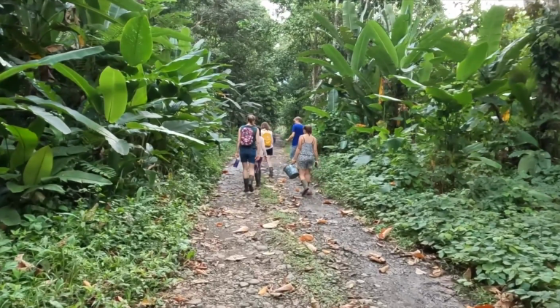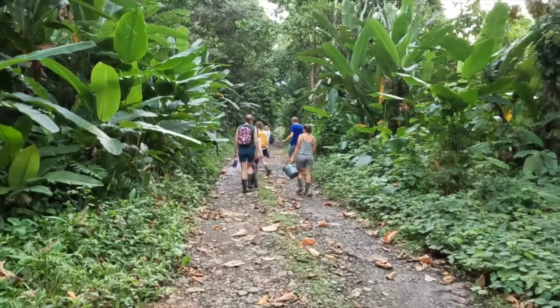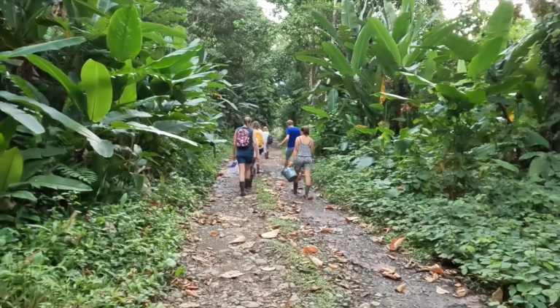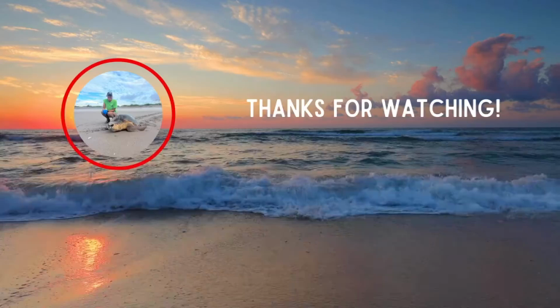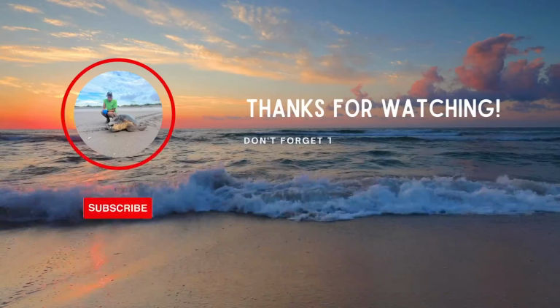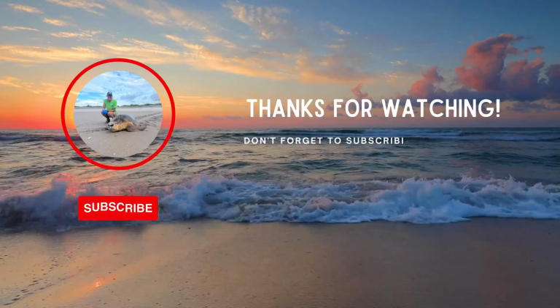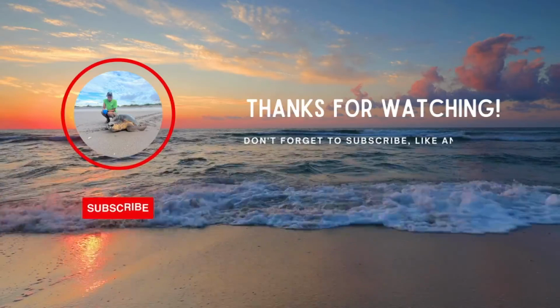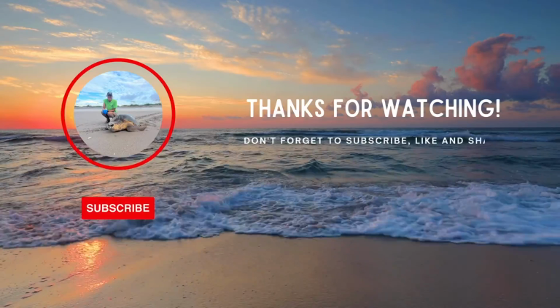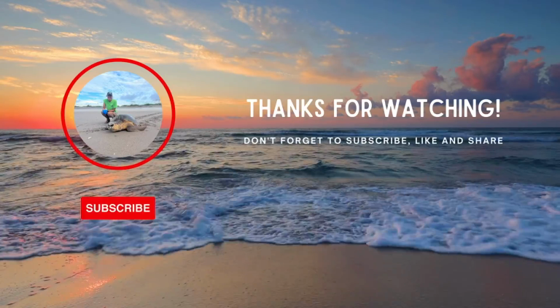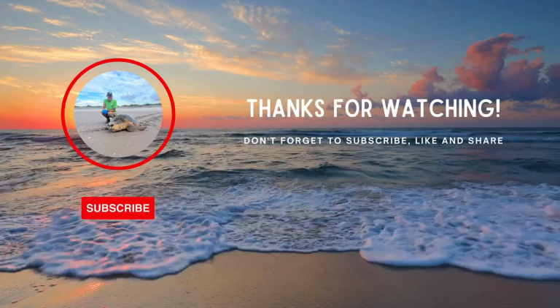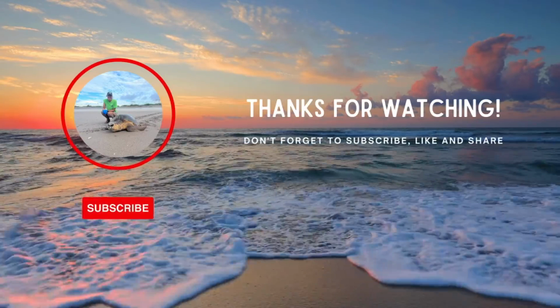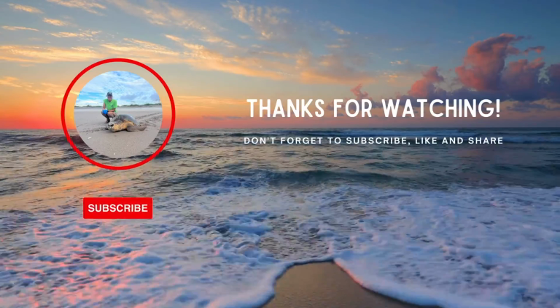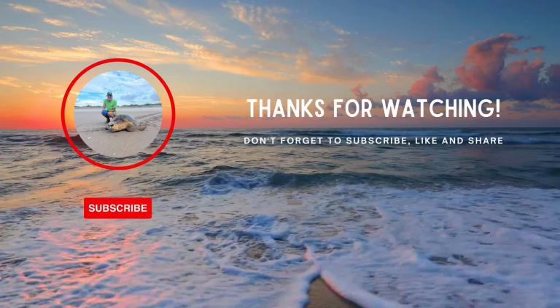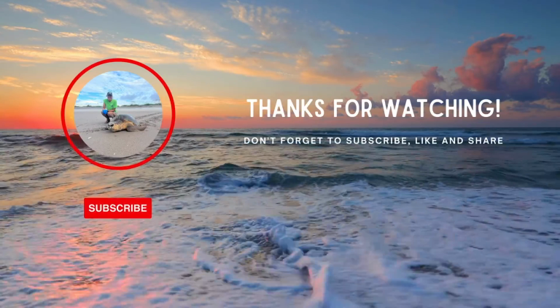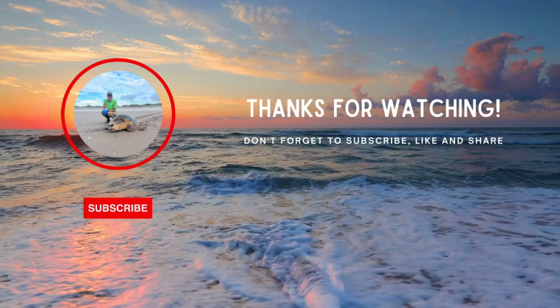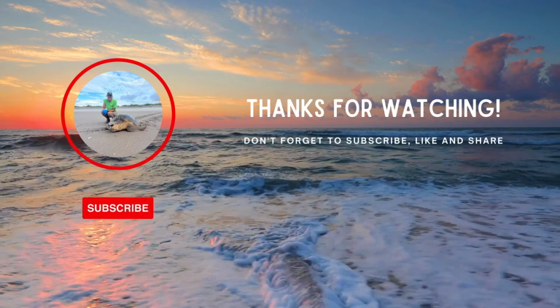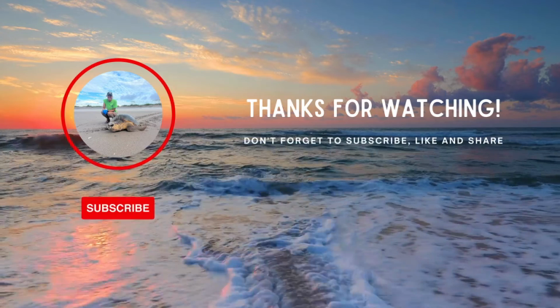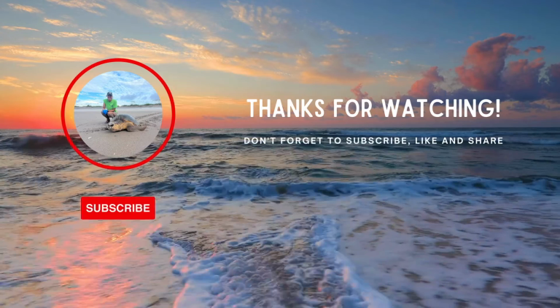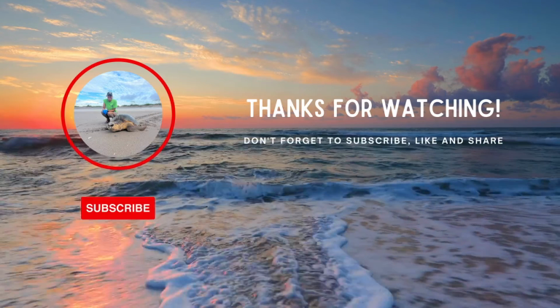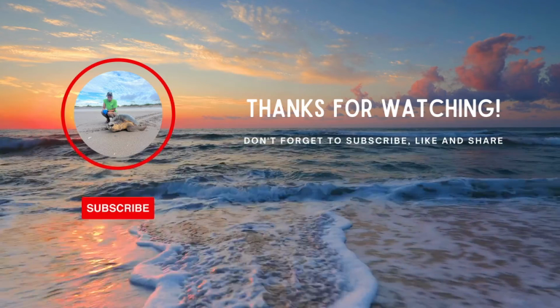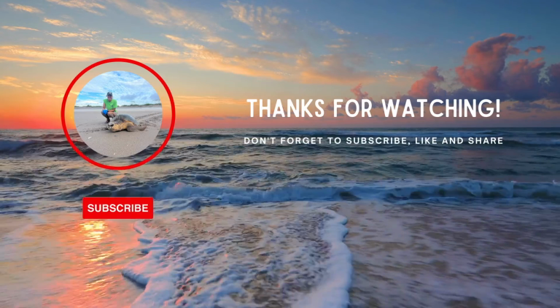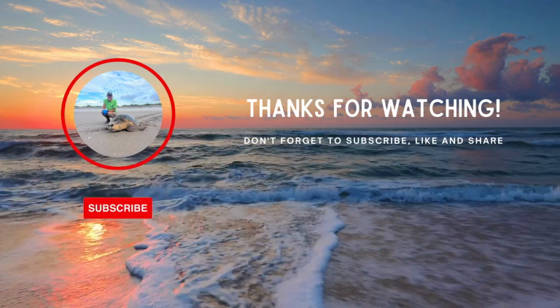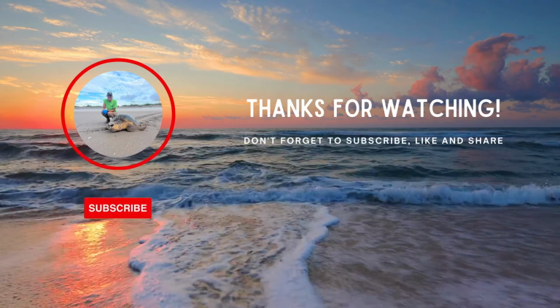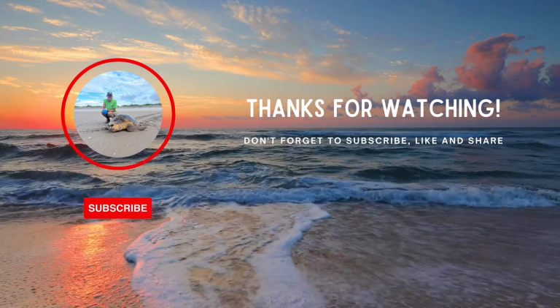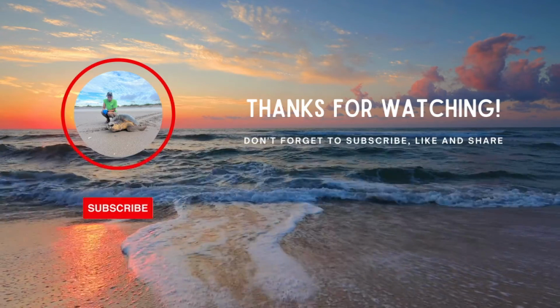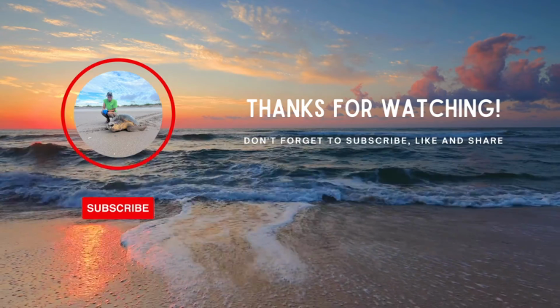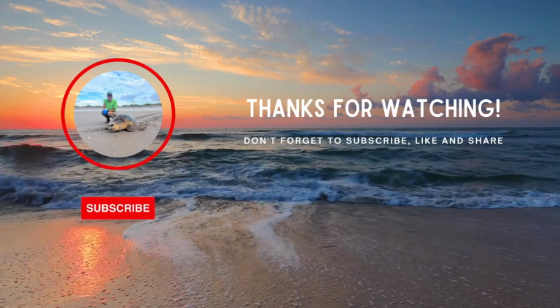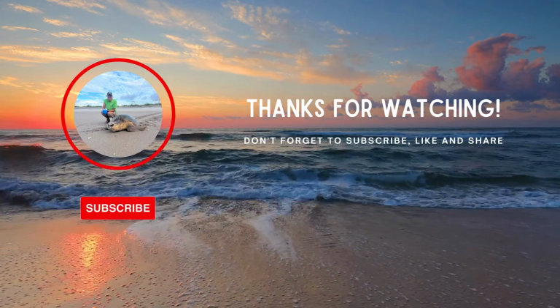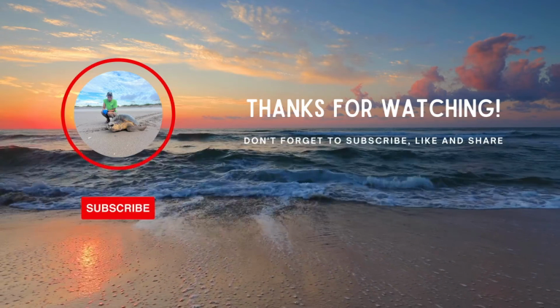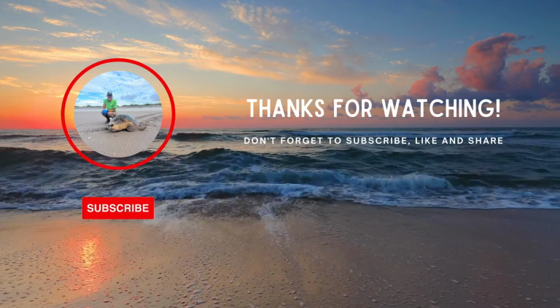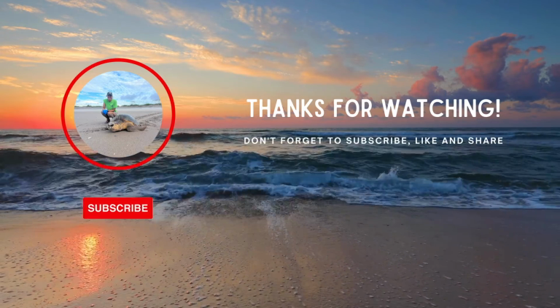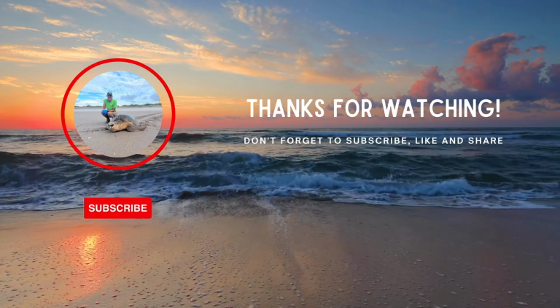Thank you so much for tuning in to another video. Be sure to subscribe, give this video a like, and we'll see you next time.